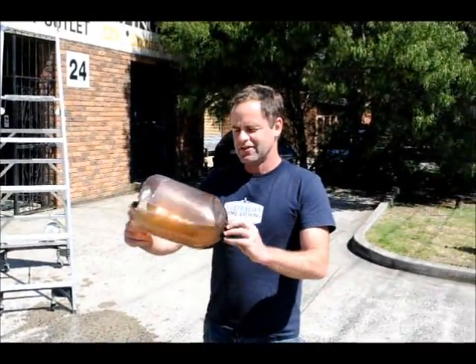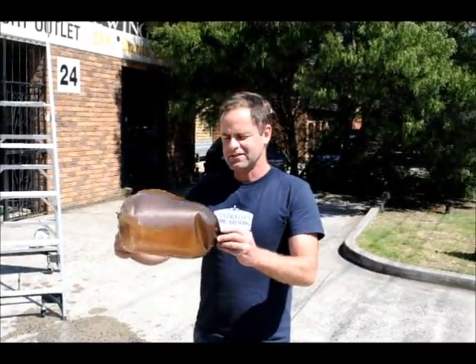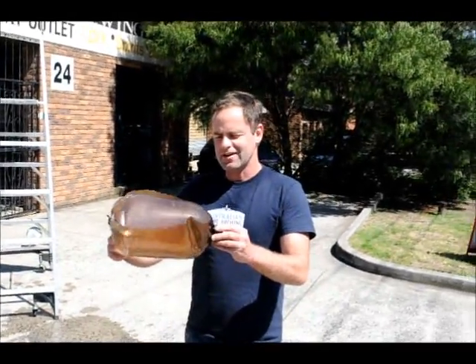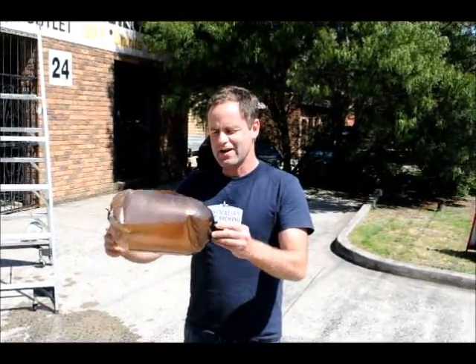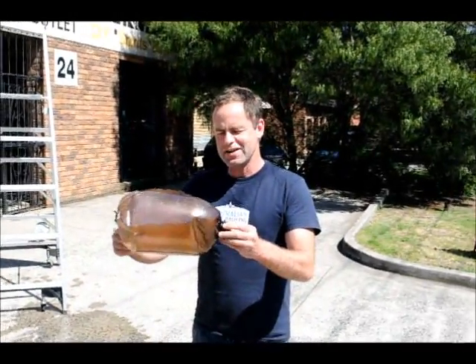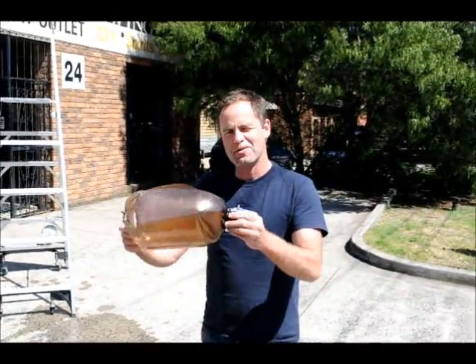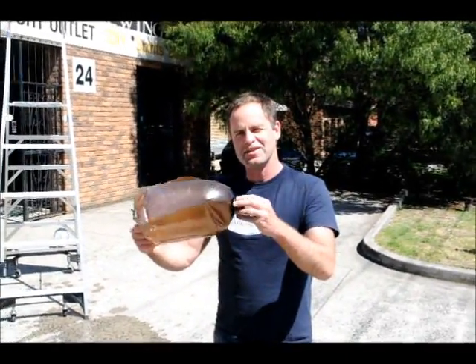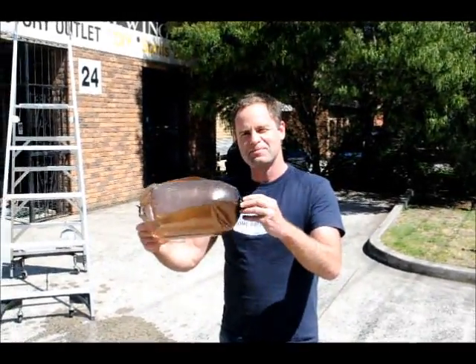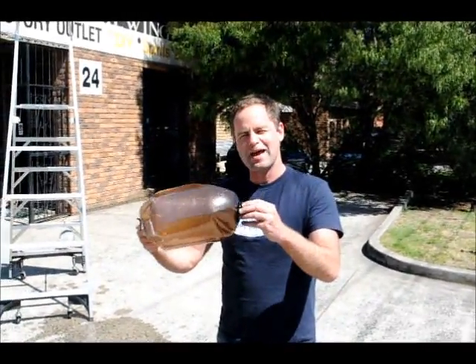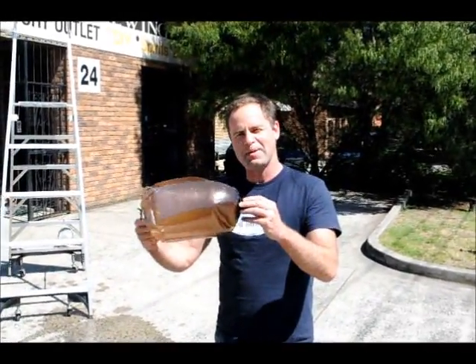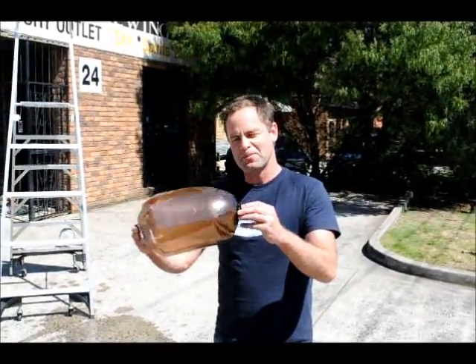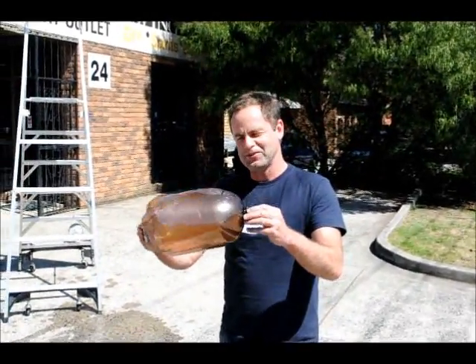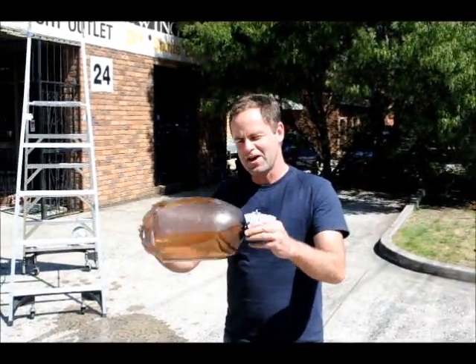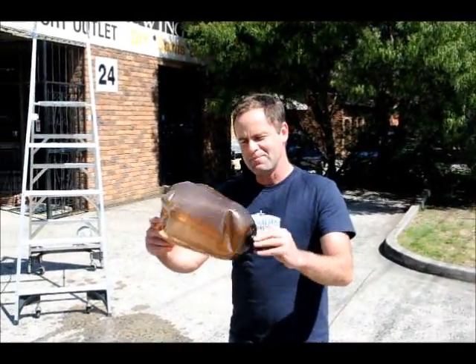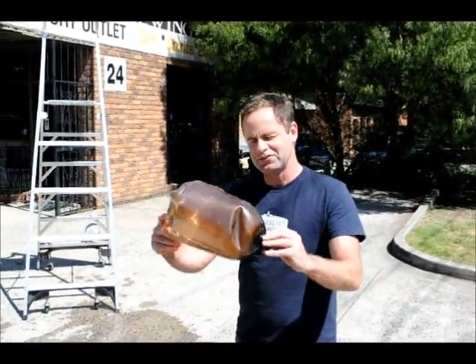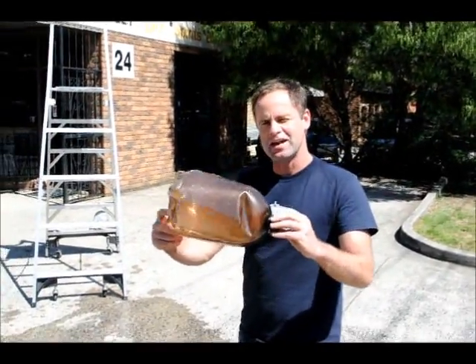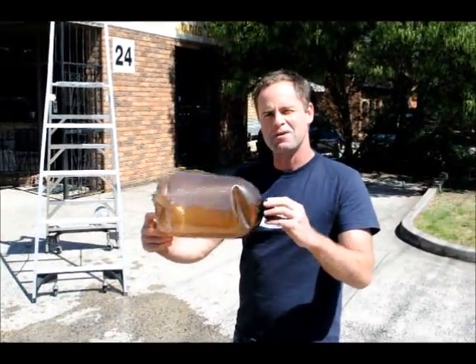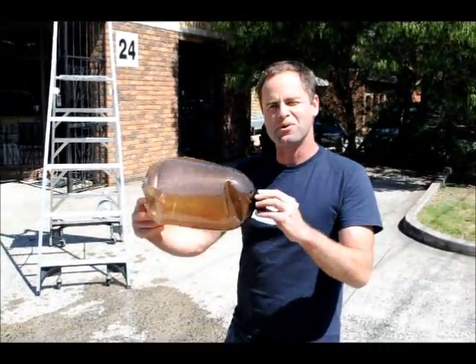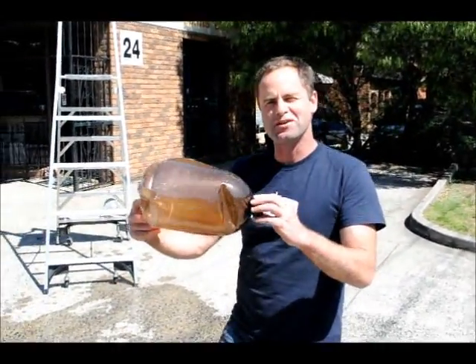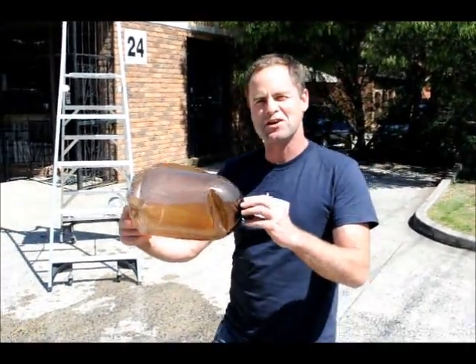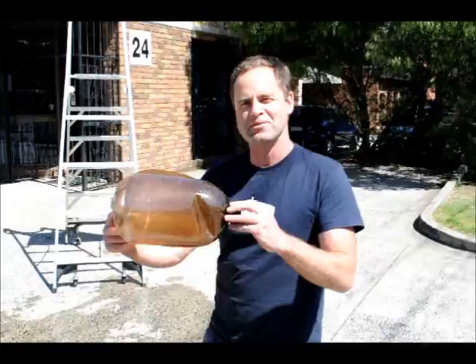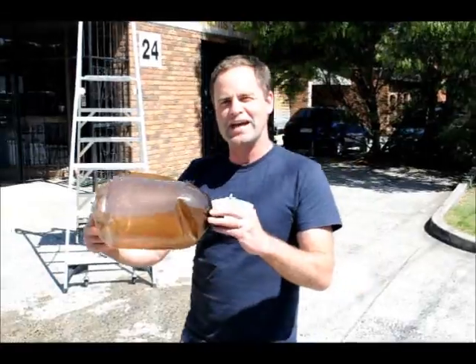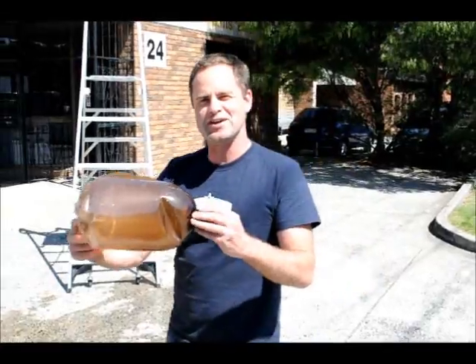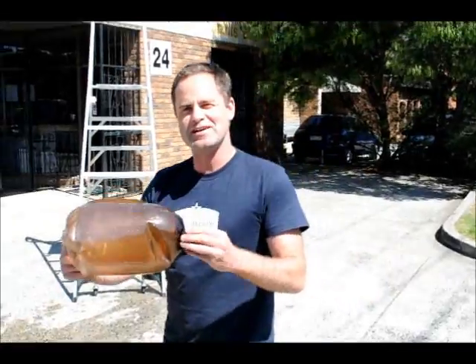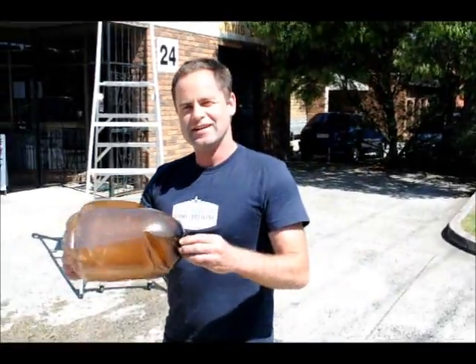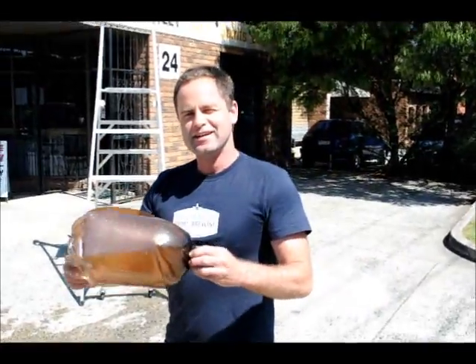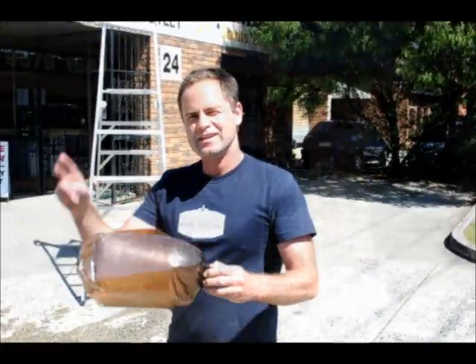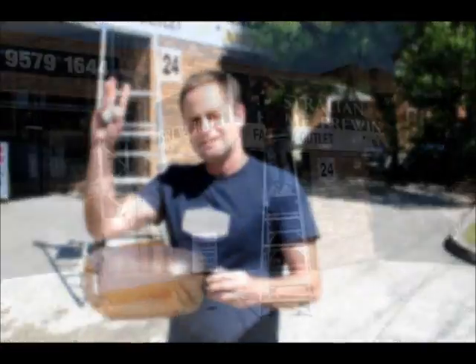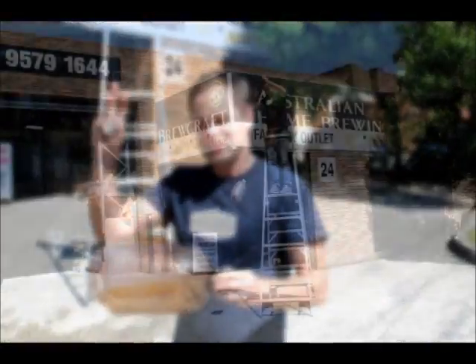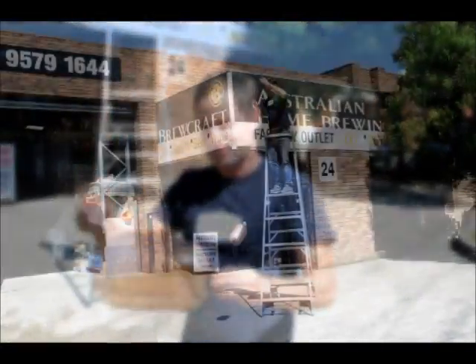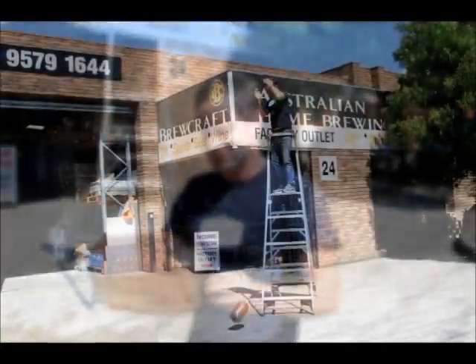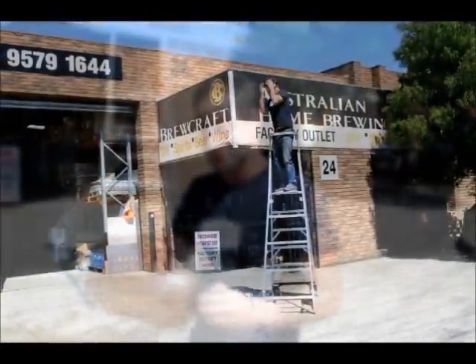Alright, so you want one of these bad boys at home? AustralianHomeBrewing.com.au. Cheers, boys and girls.